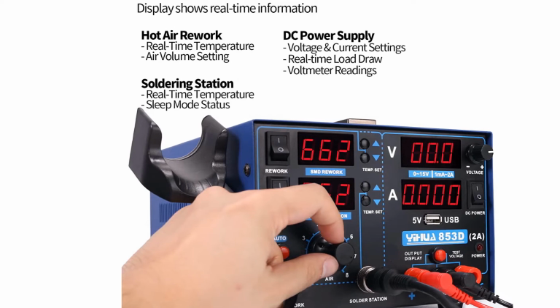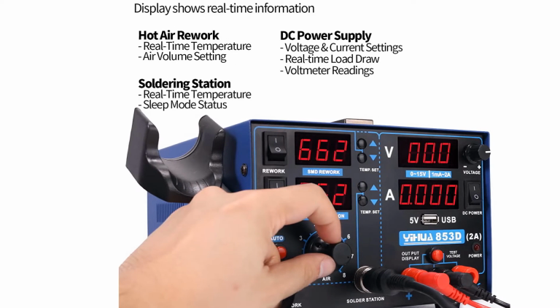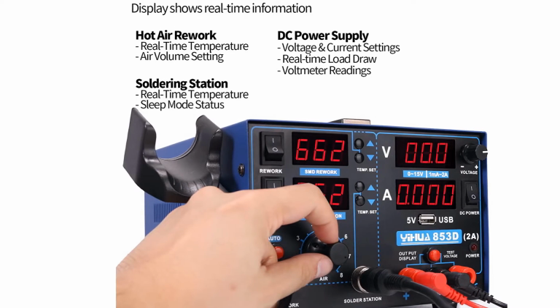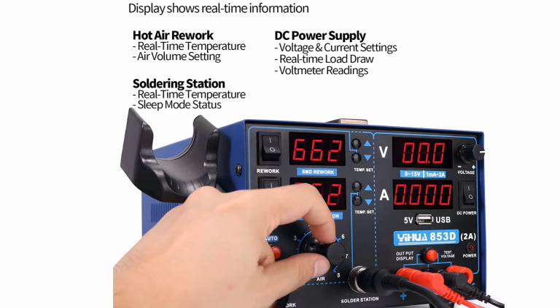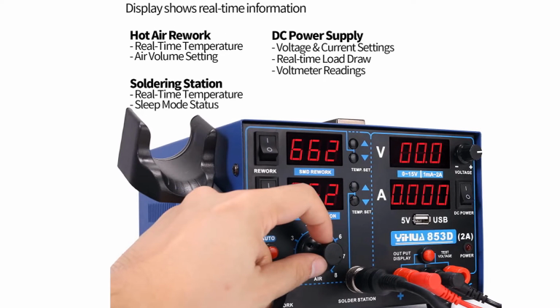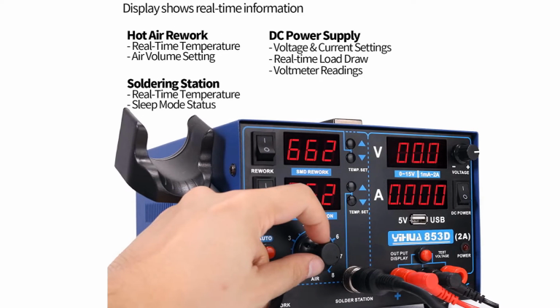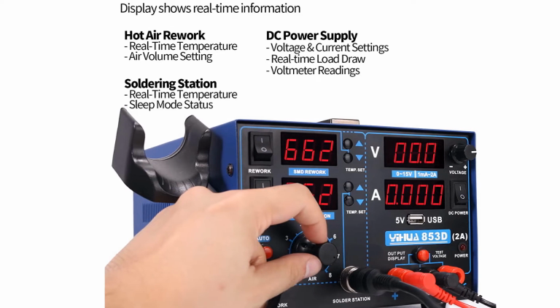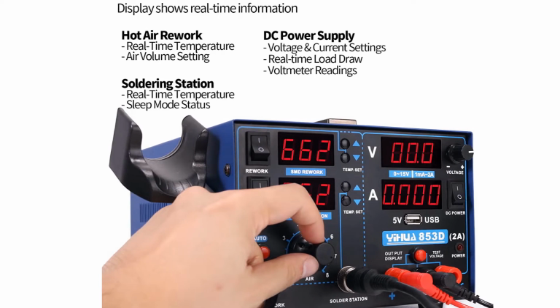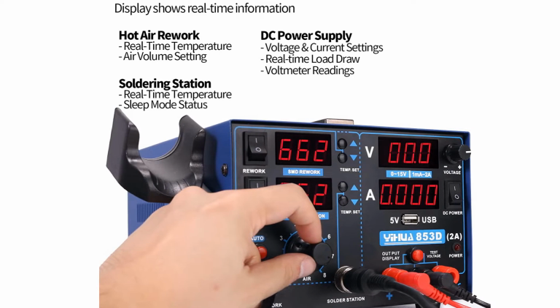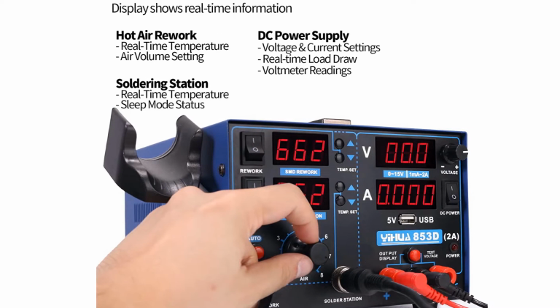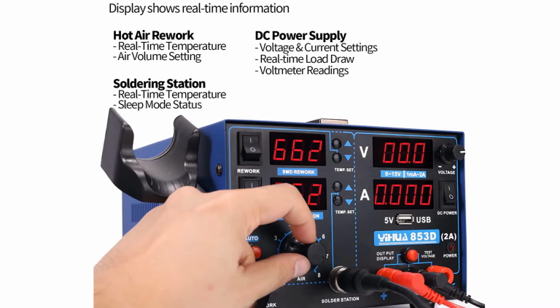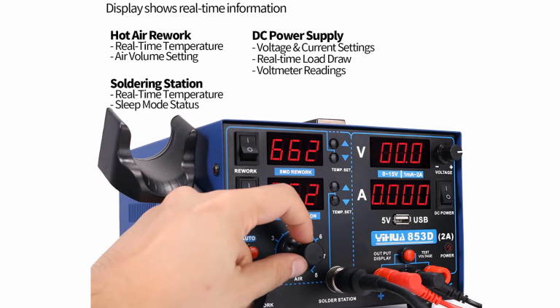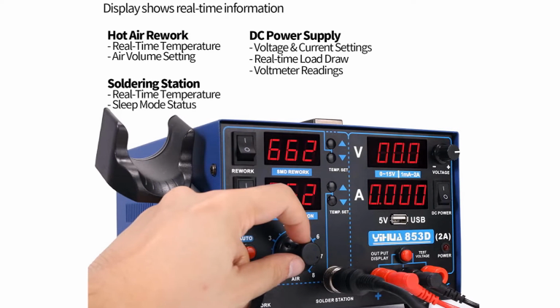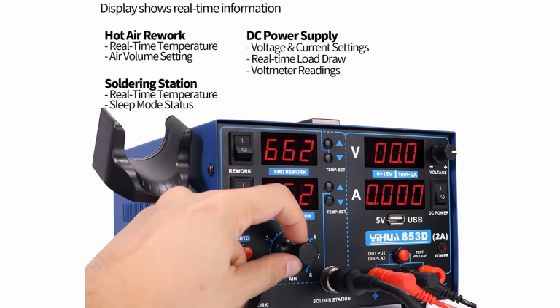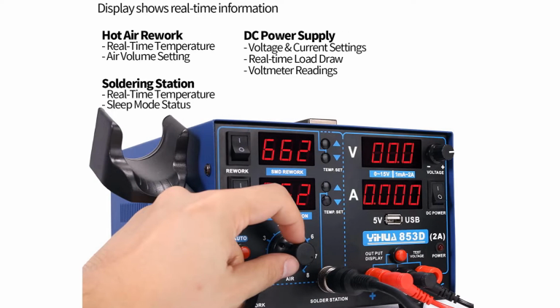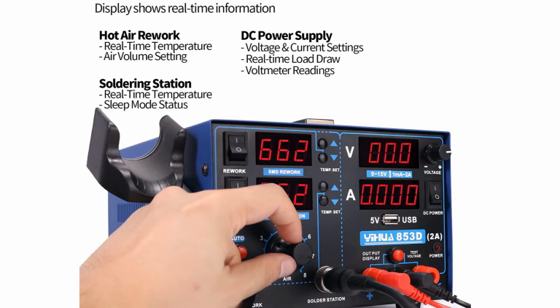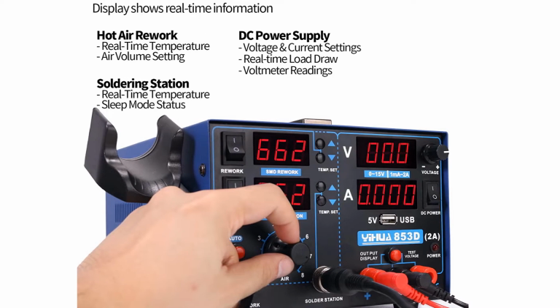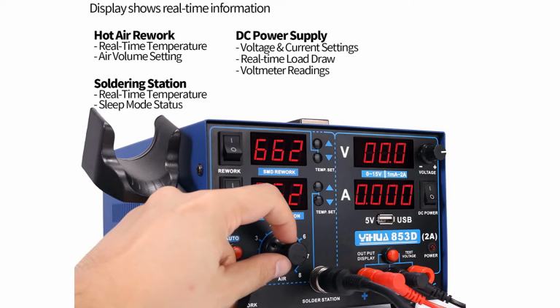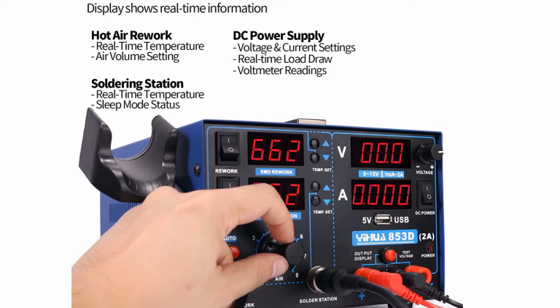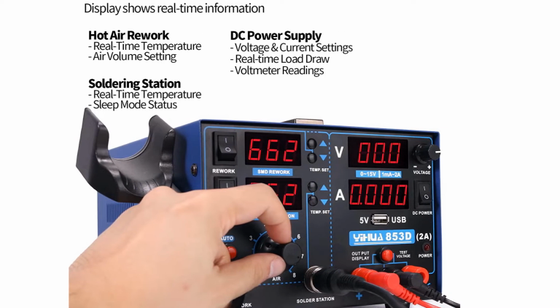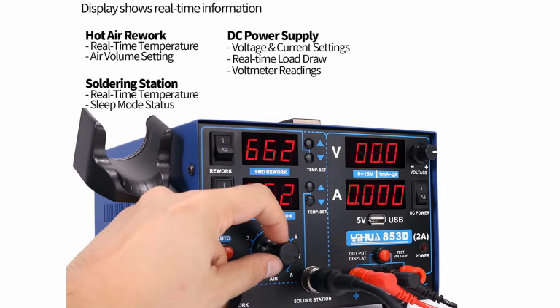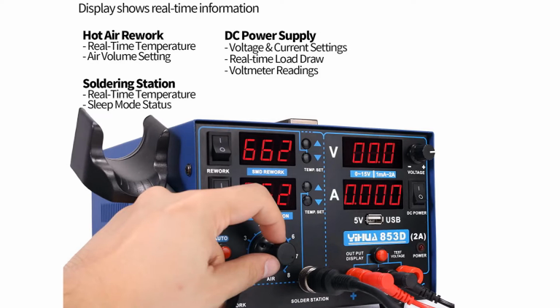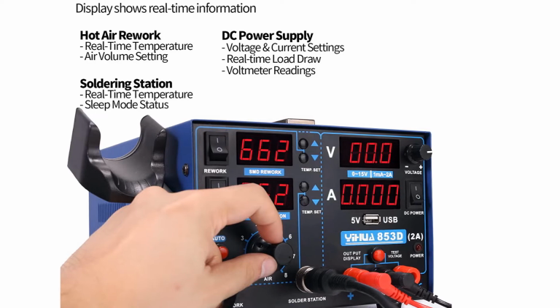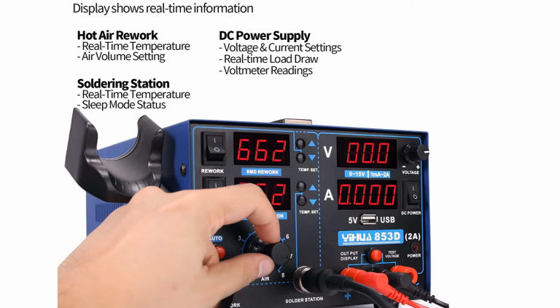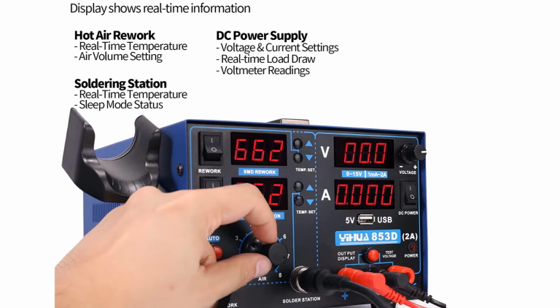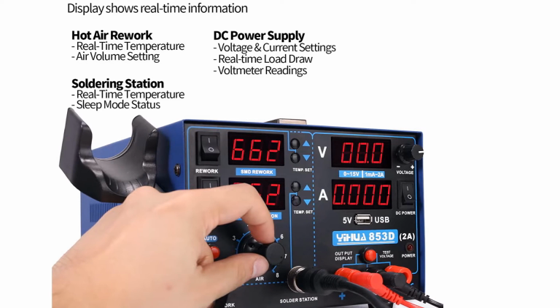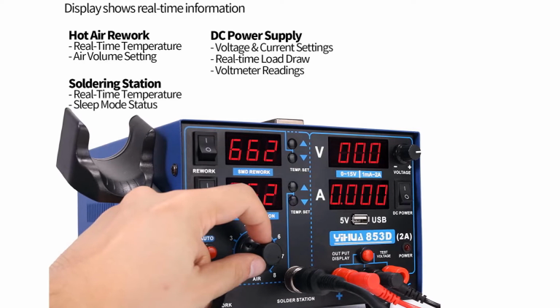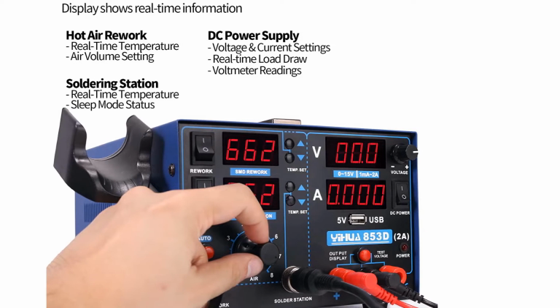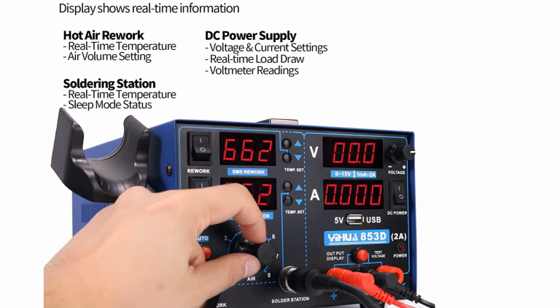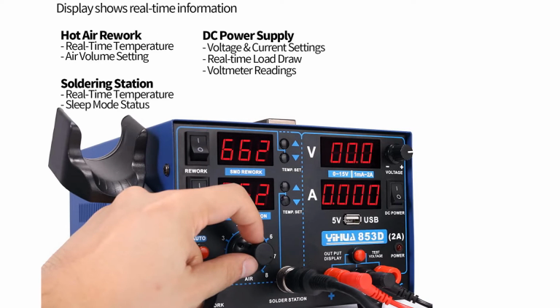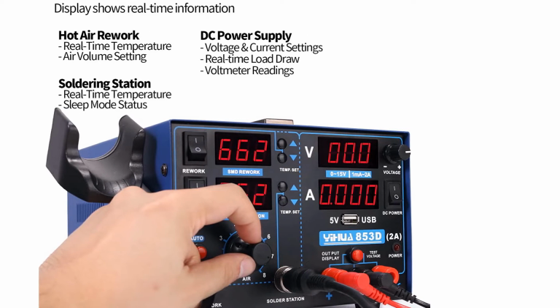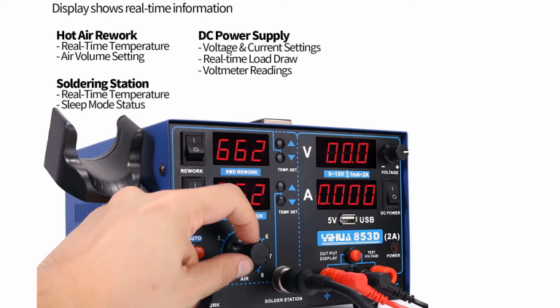It comes with a desoldering pump, swappable tips for both iron and fan, and a built-in voltmeter.